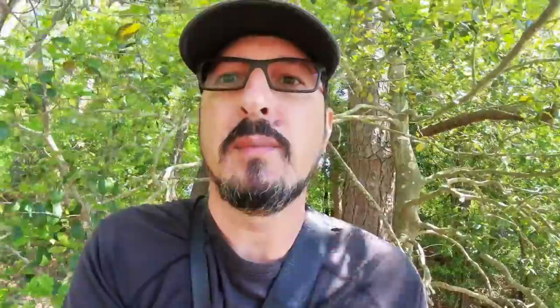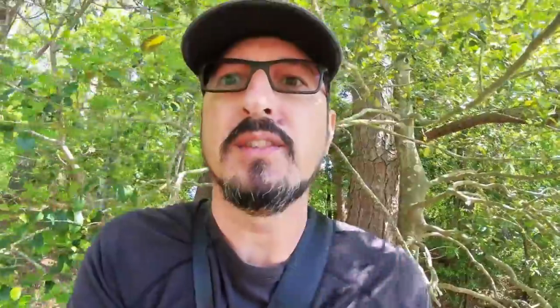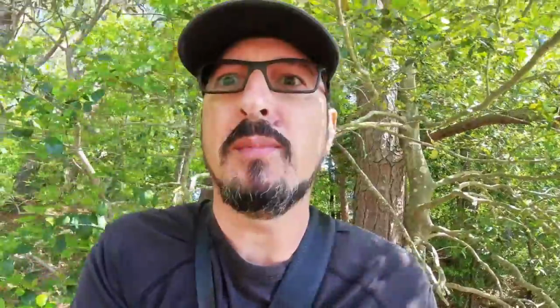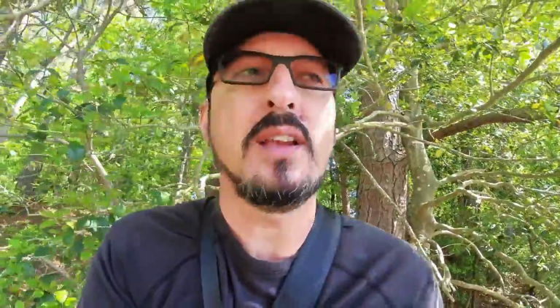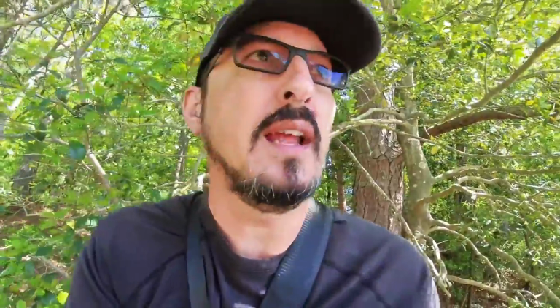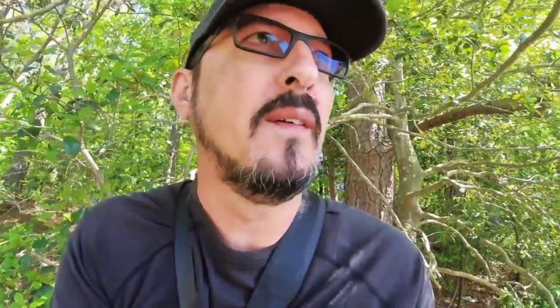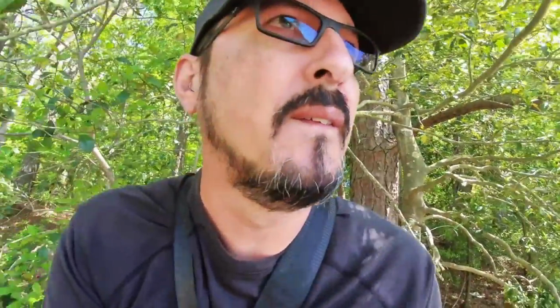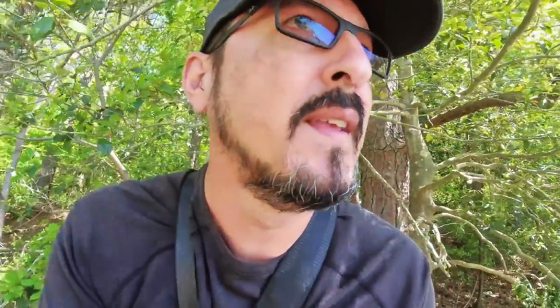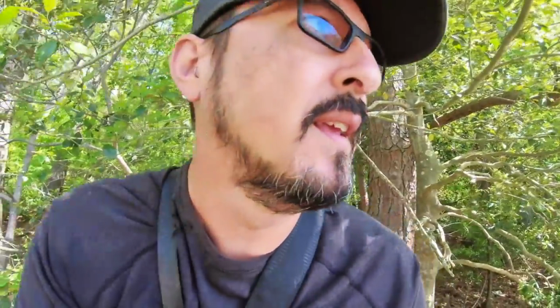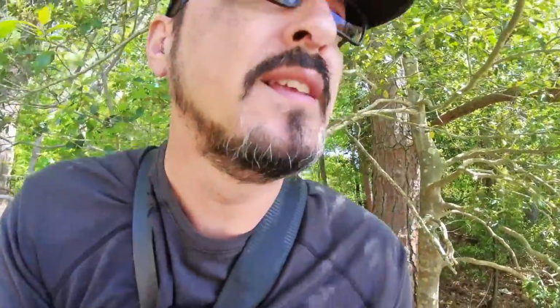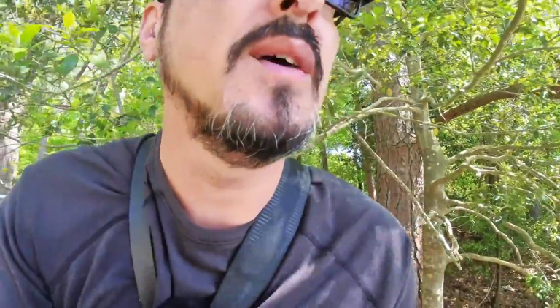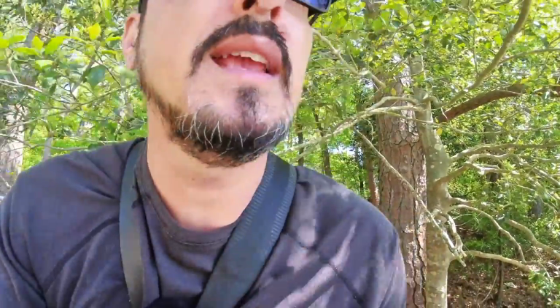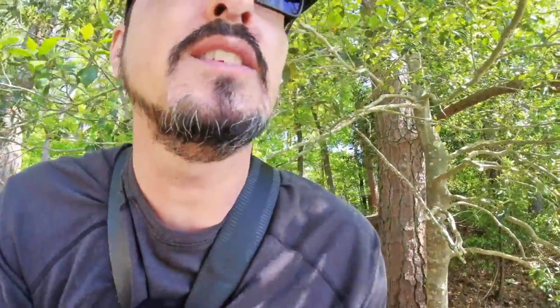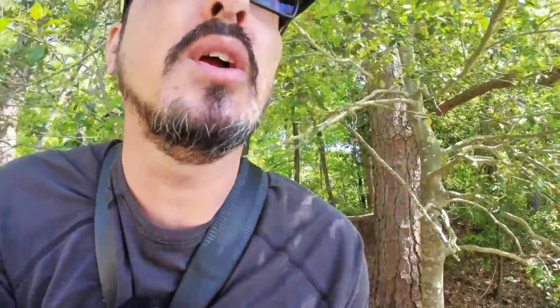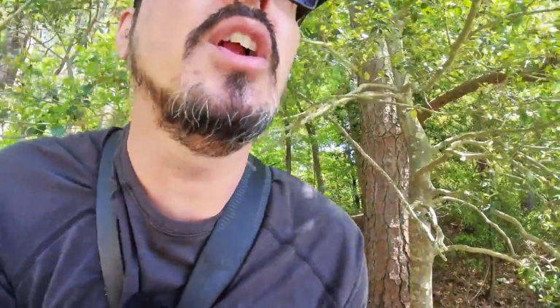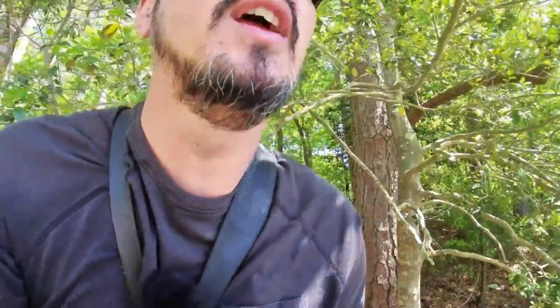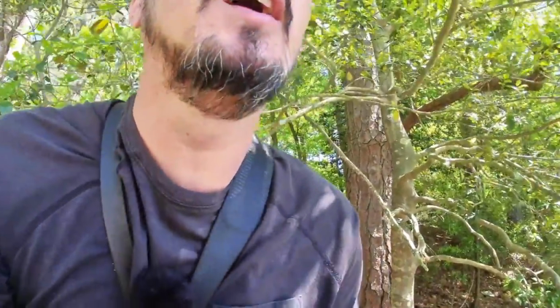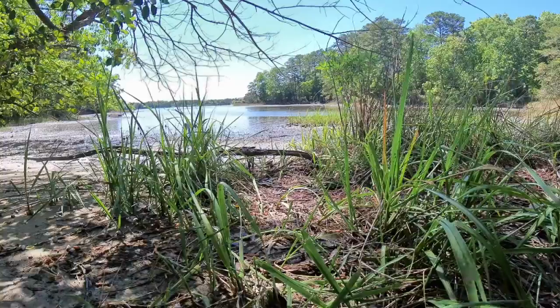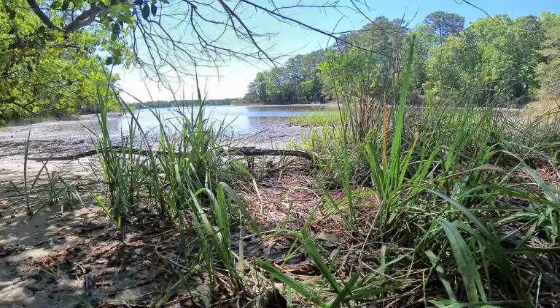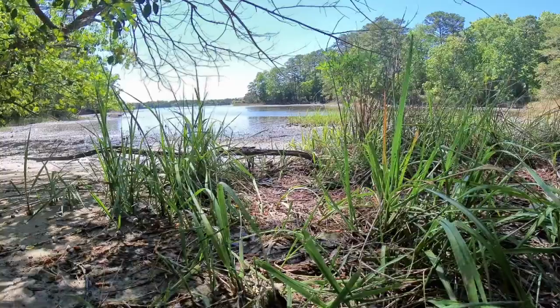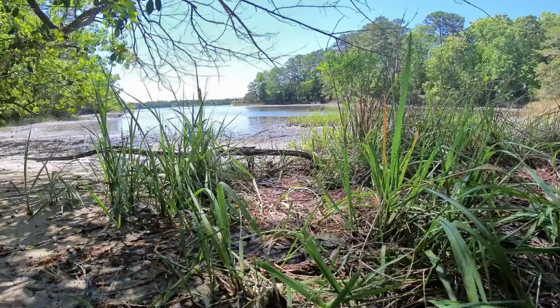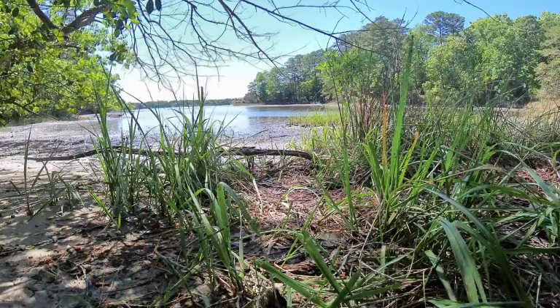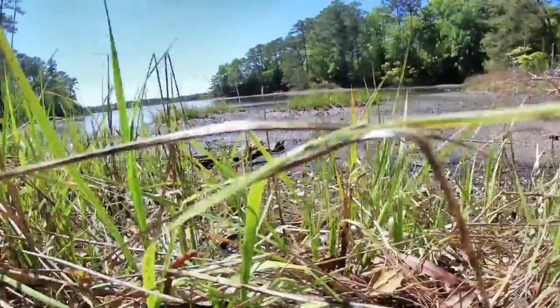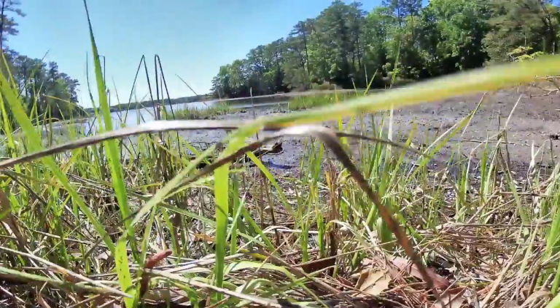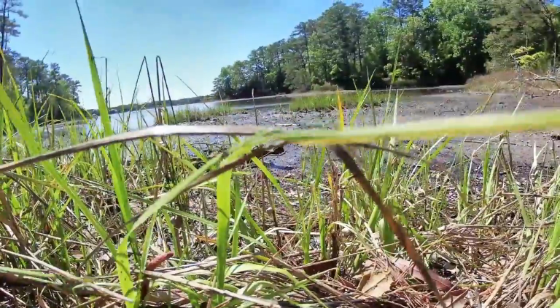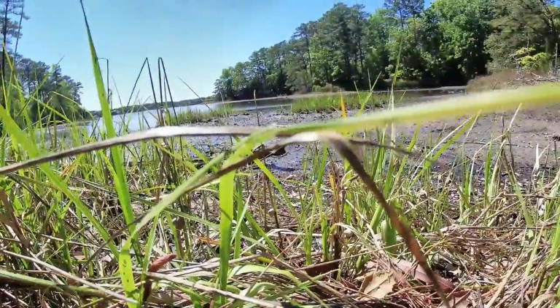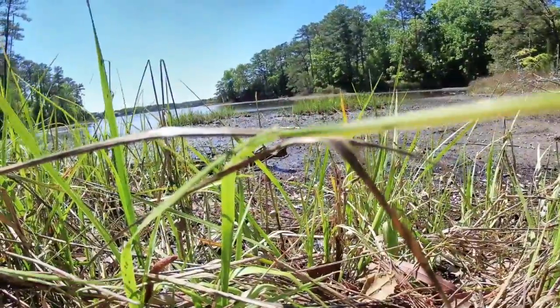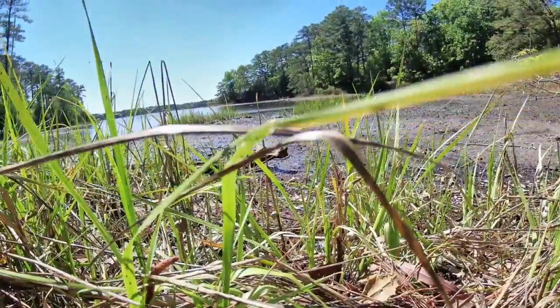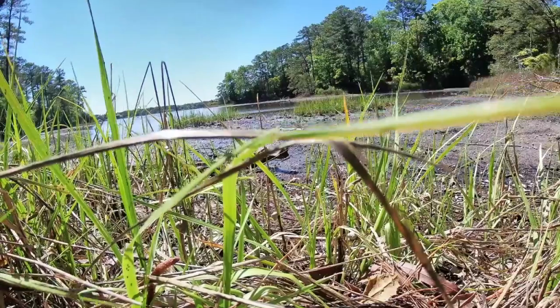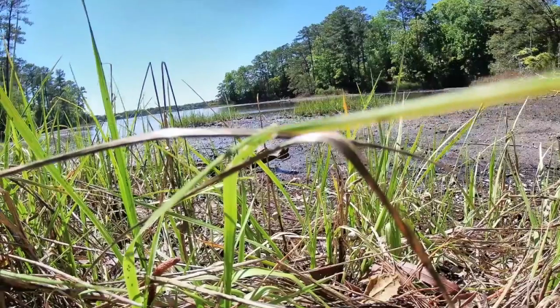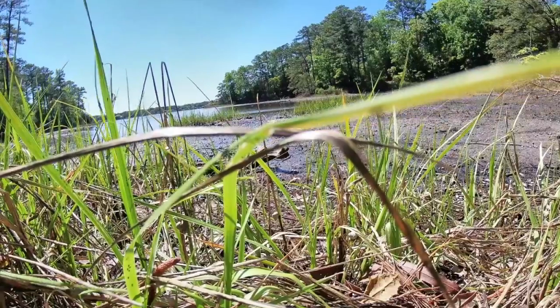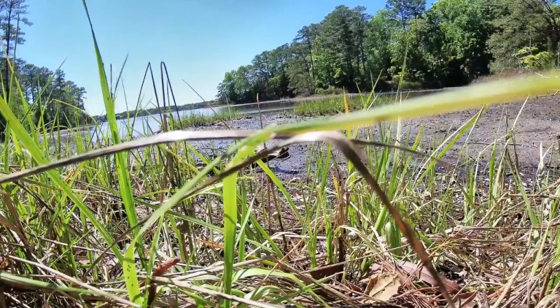I'm gonna stop talking now so I can catch this bird. He just ate a big-ass fish.